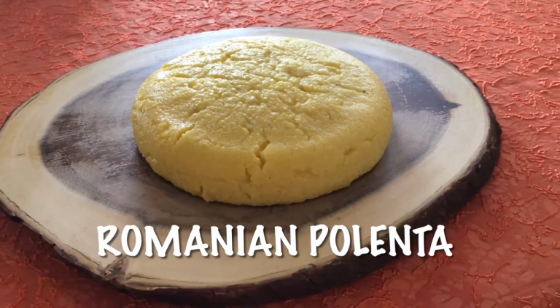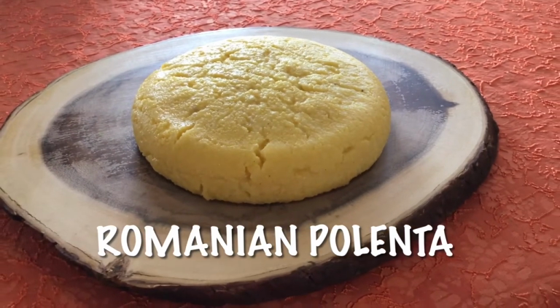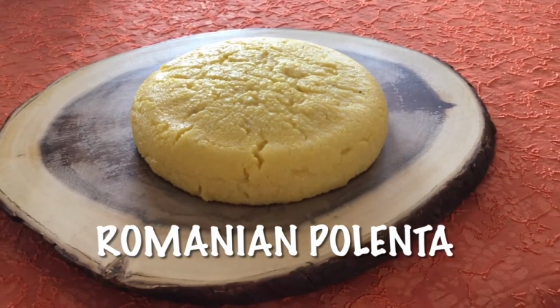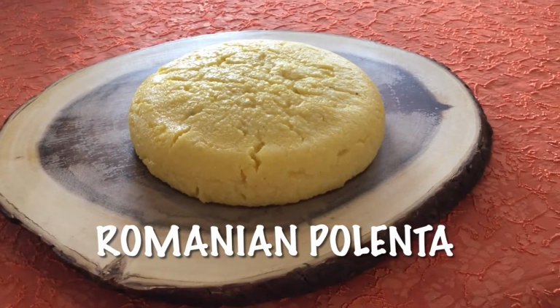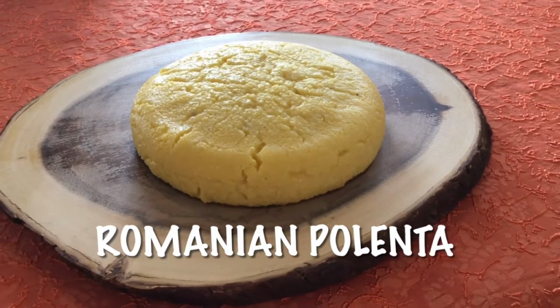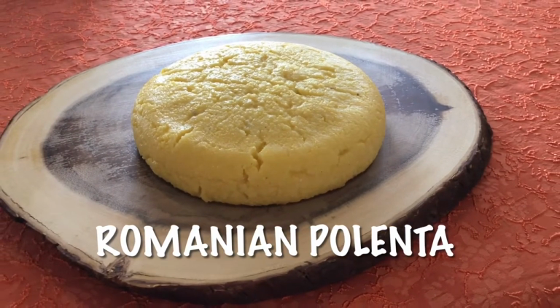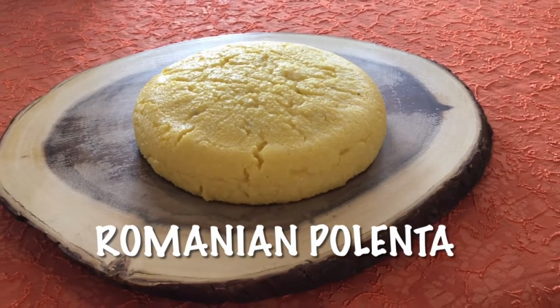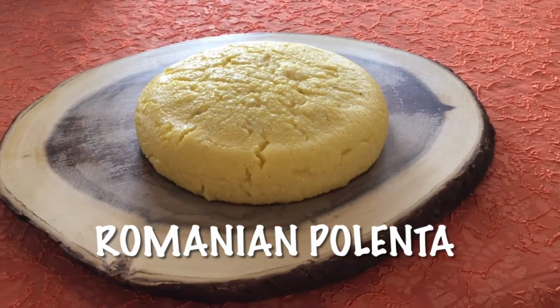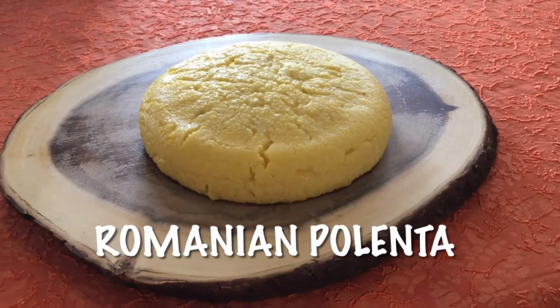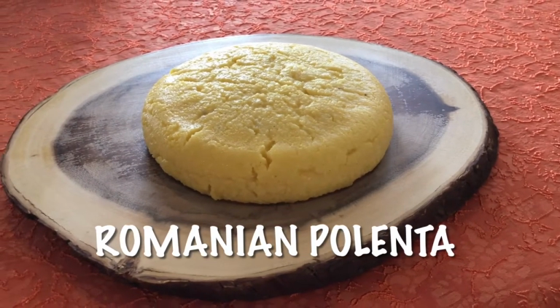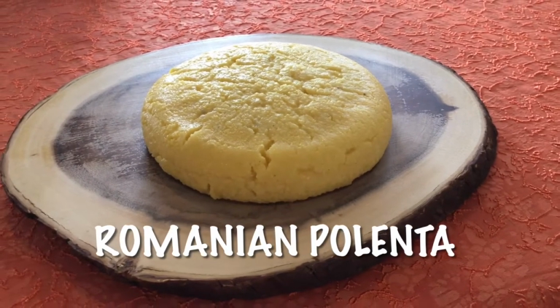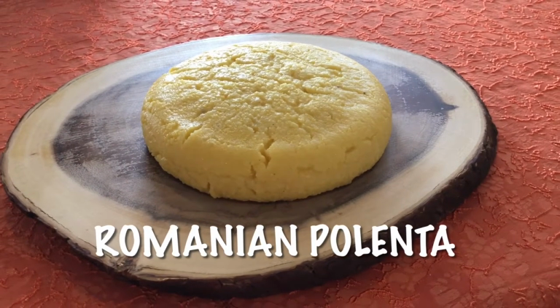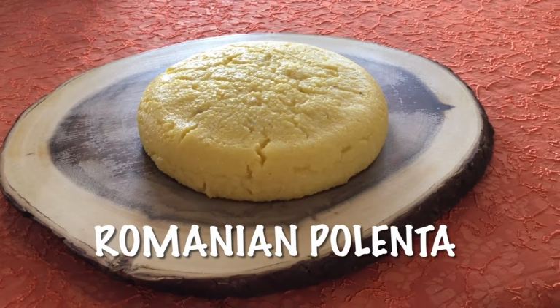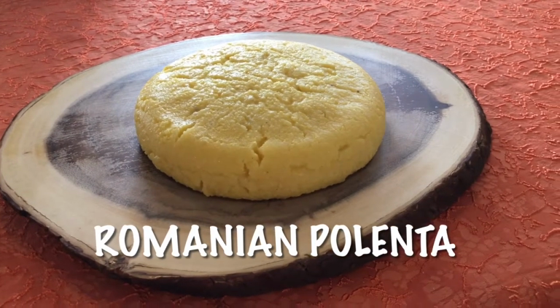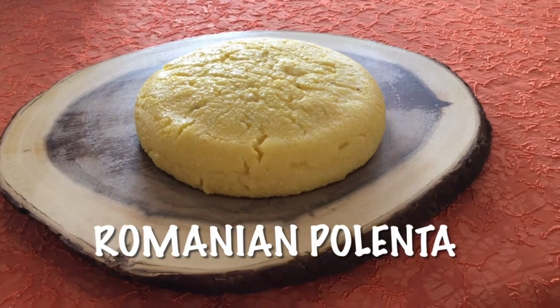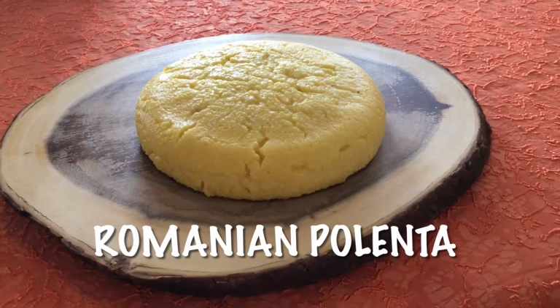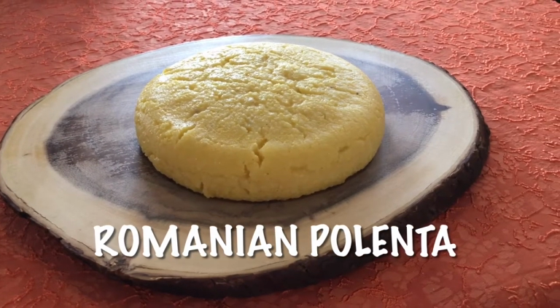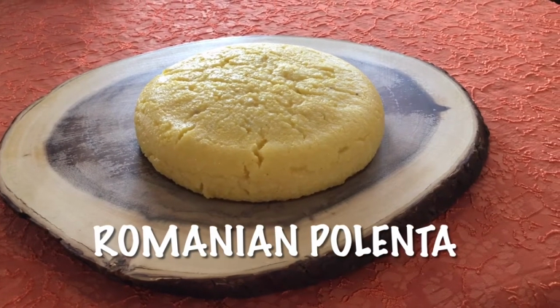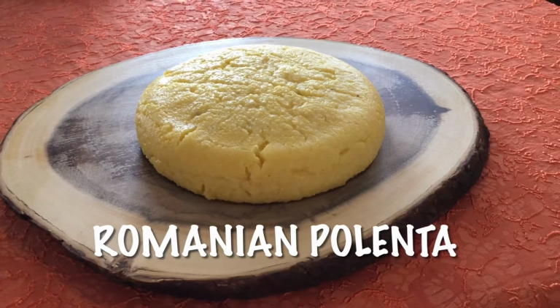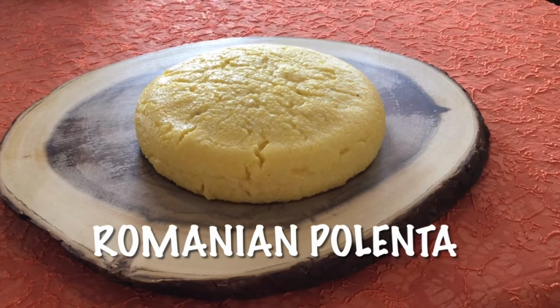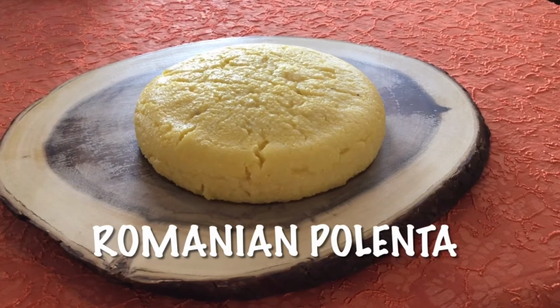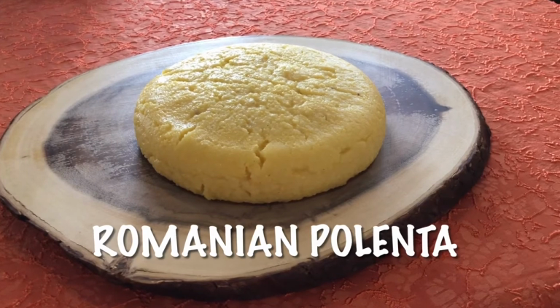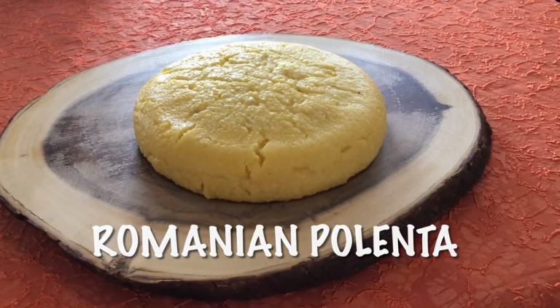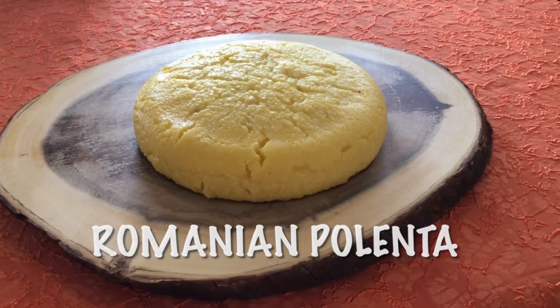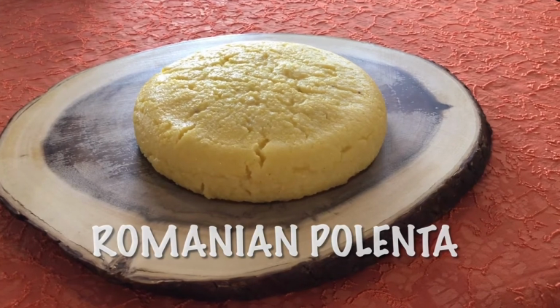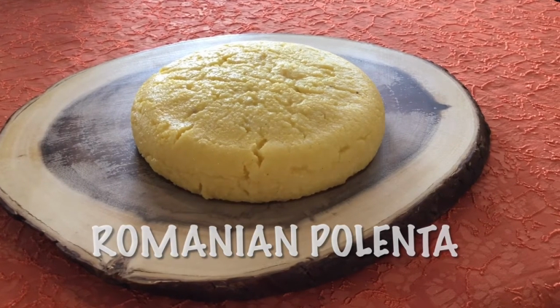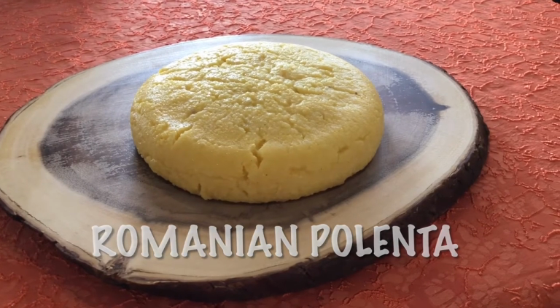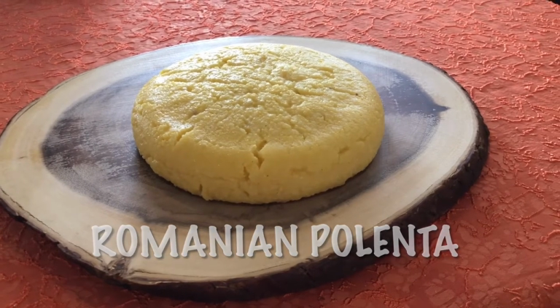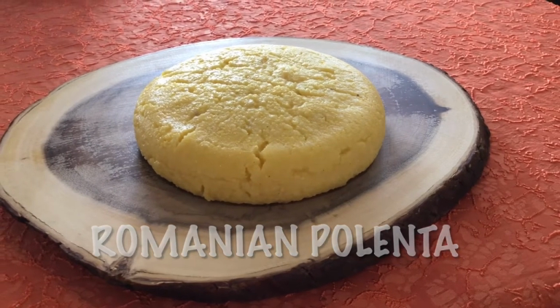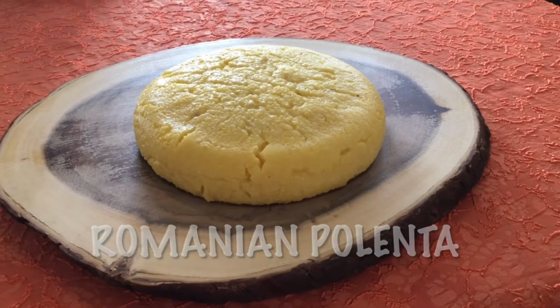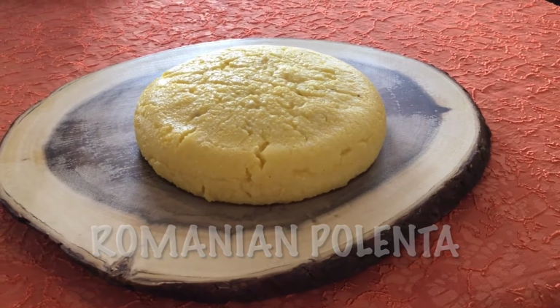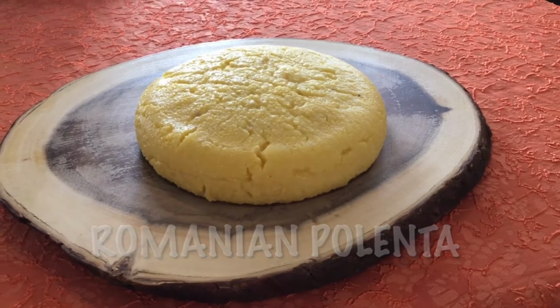It can be called Romanian cornmeal porridge if you want, and it can be made with three or four simple ingredients.